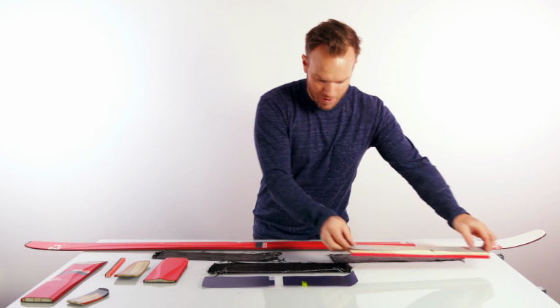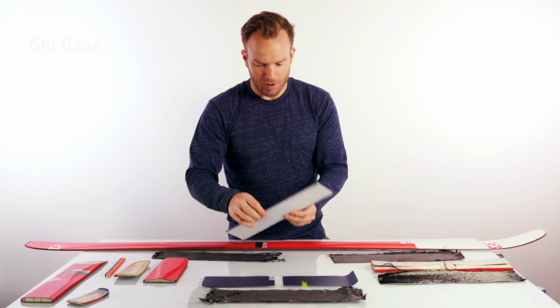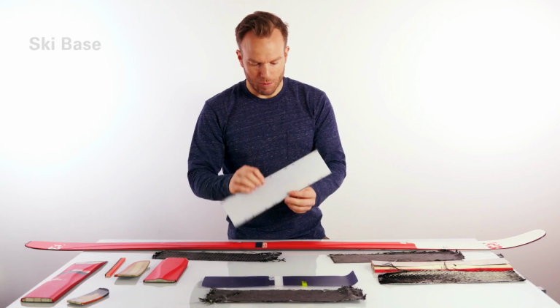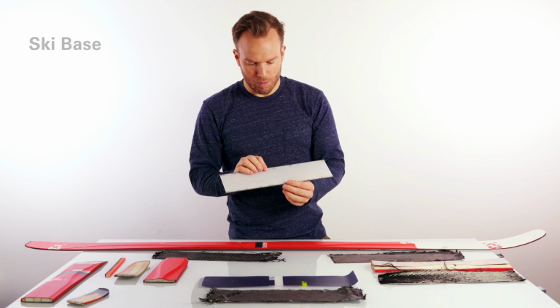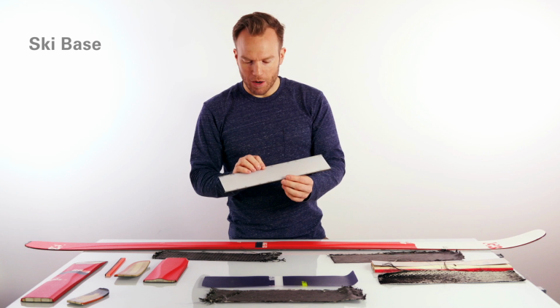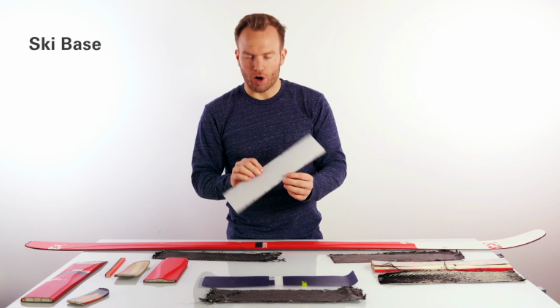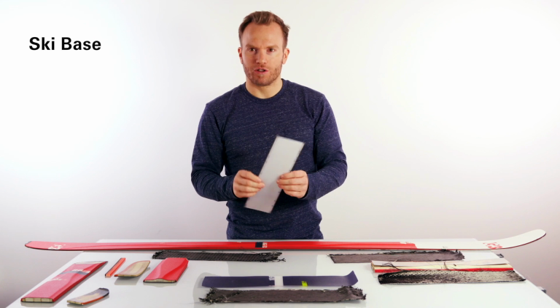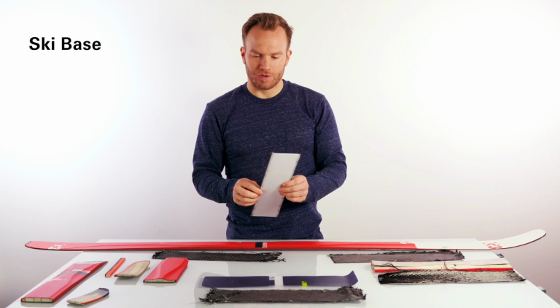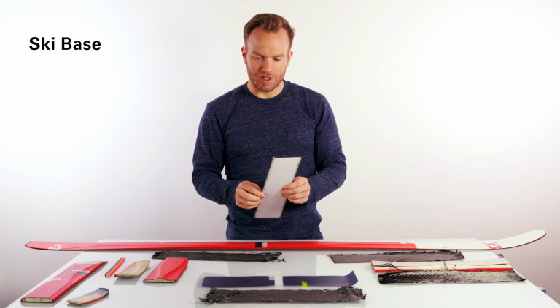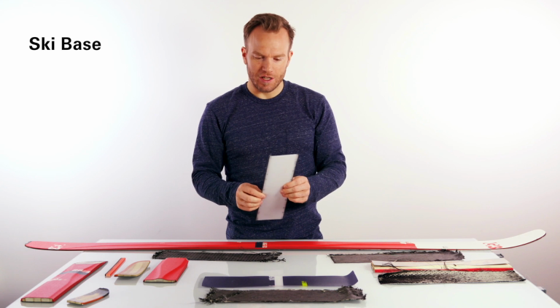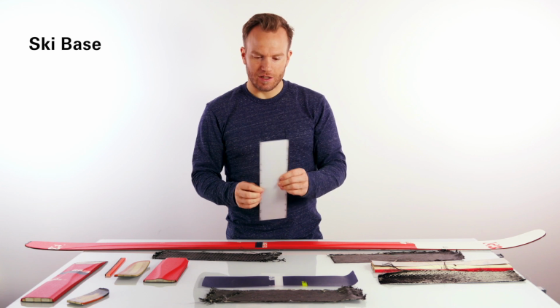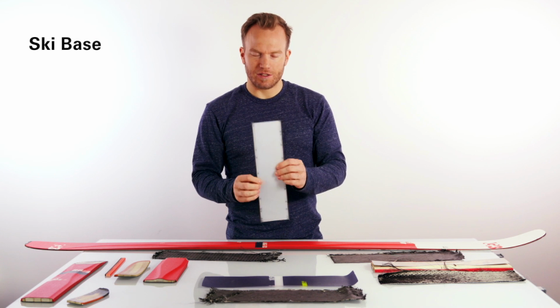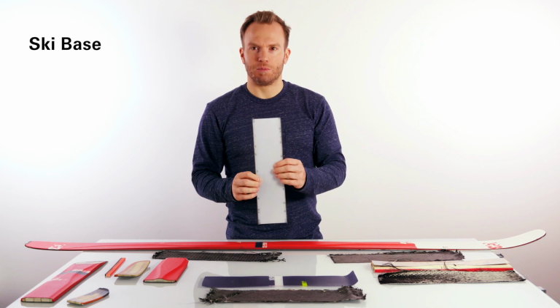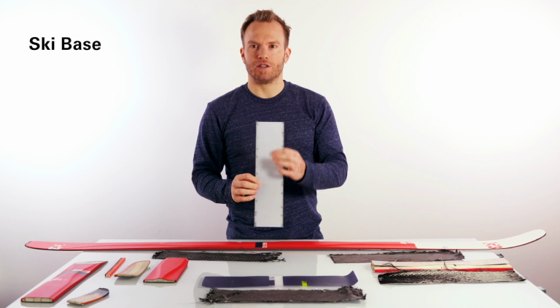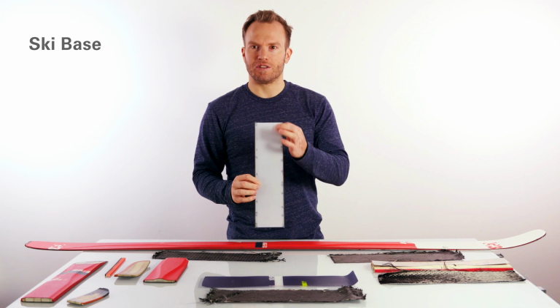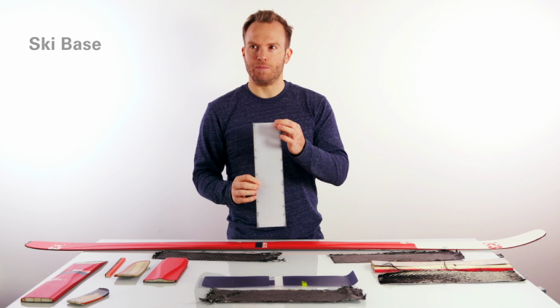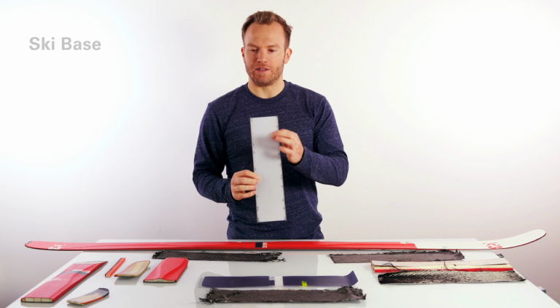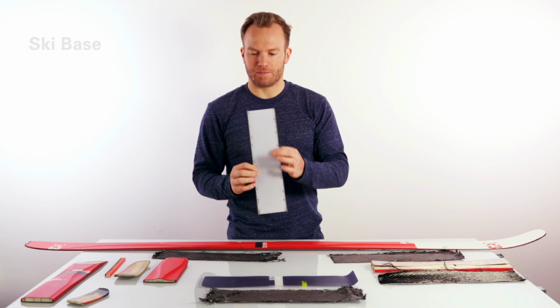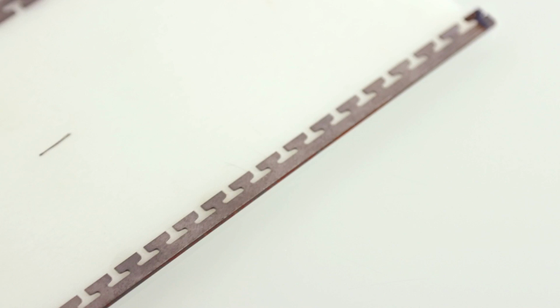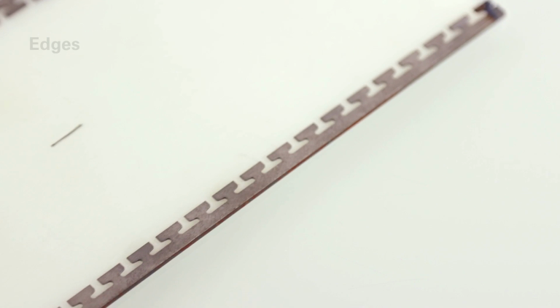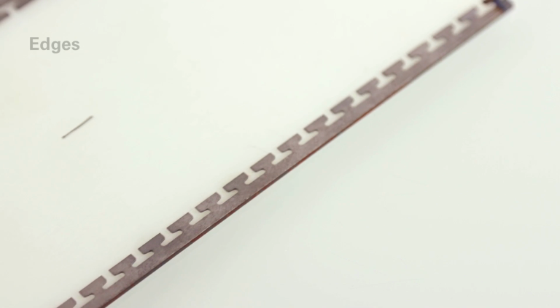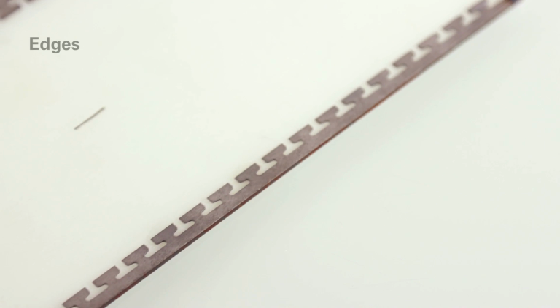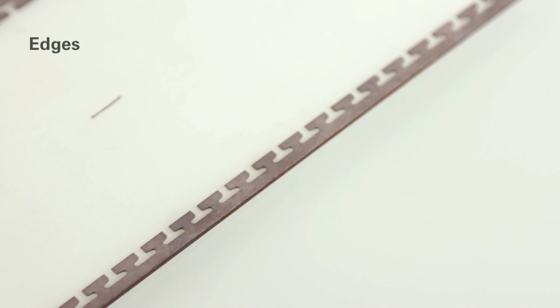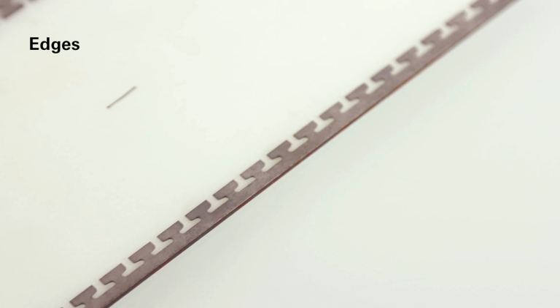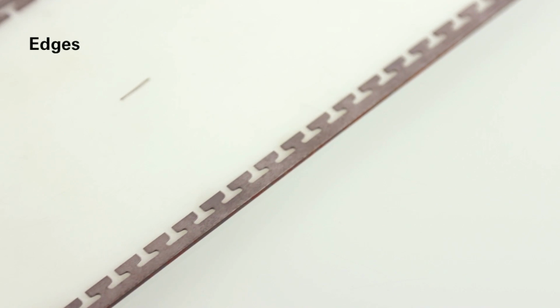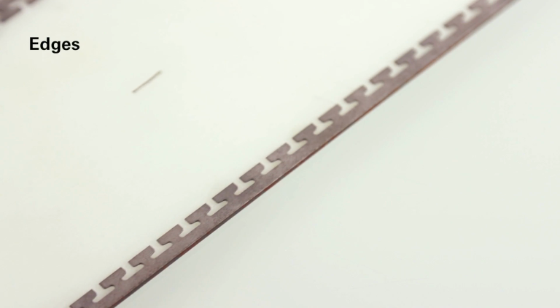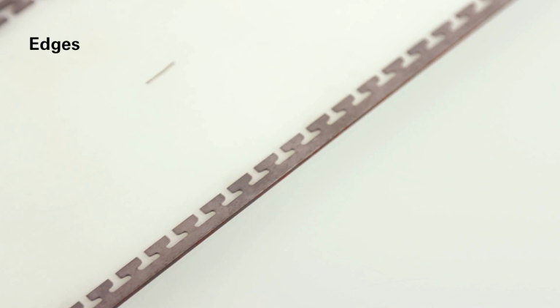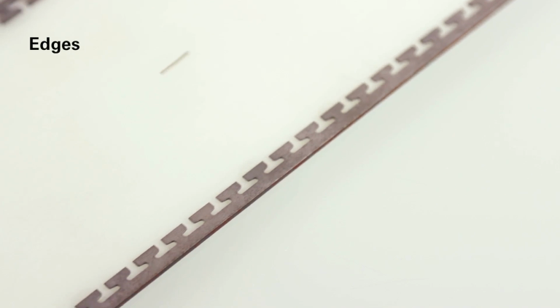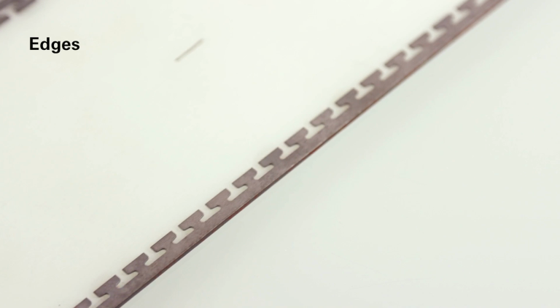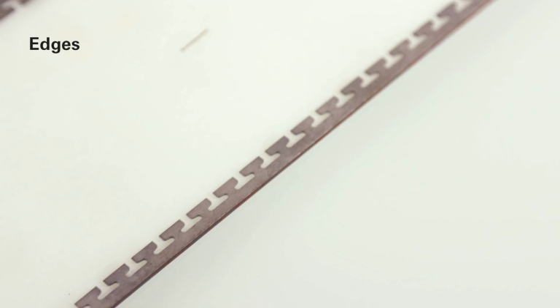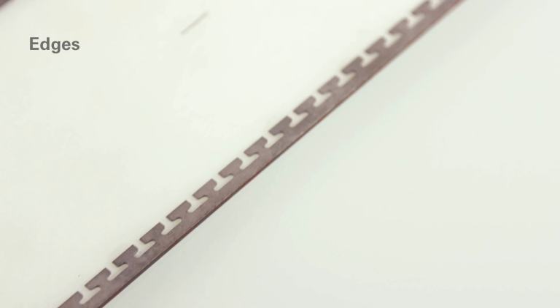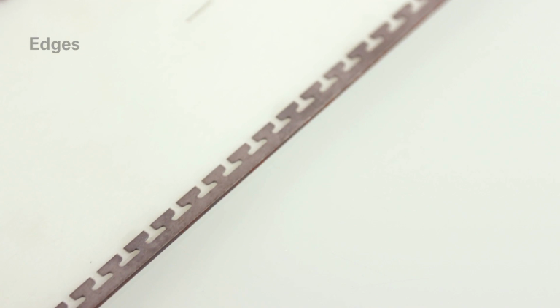The most bottom part of the ski is typically the ski base. Next to the base you would find the ski edges.